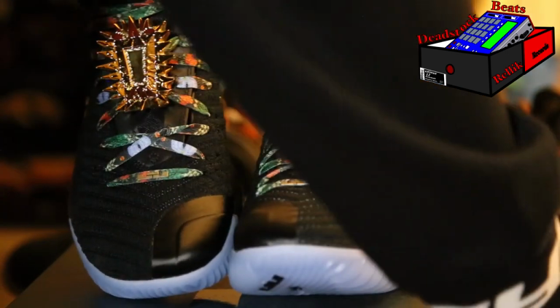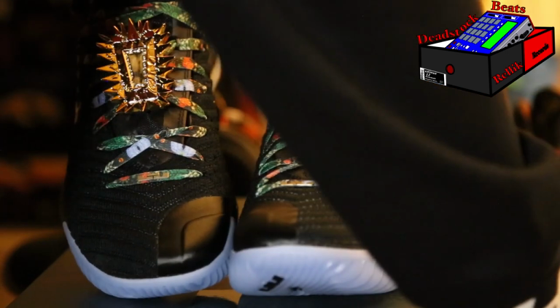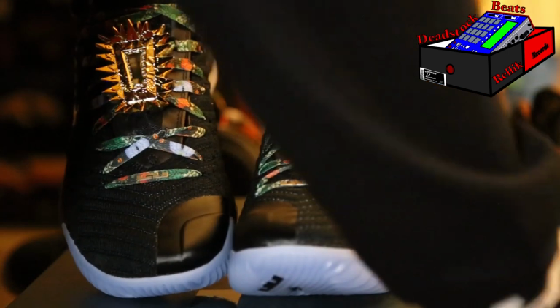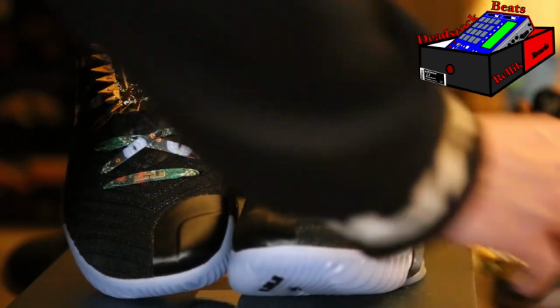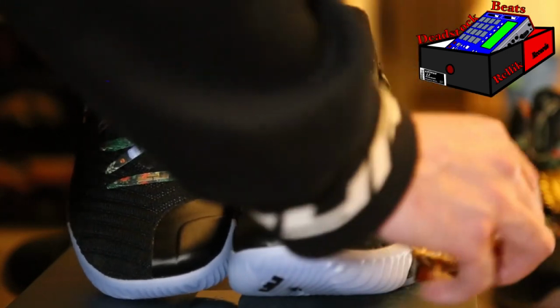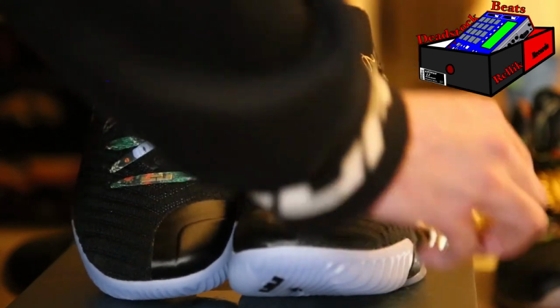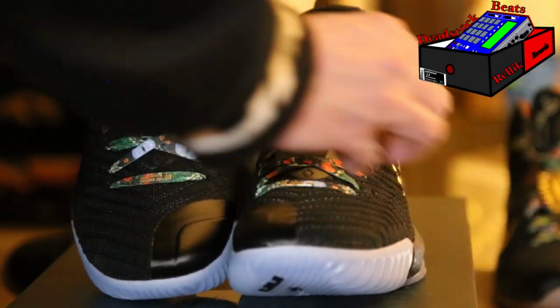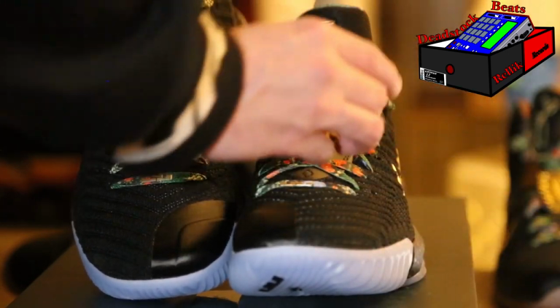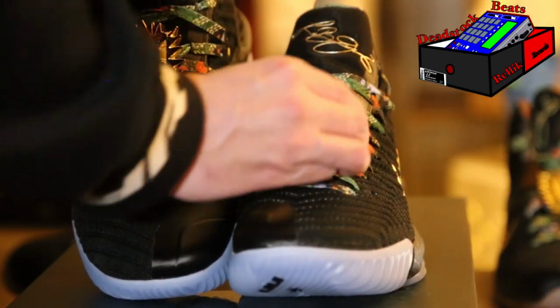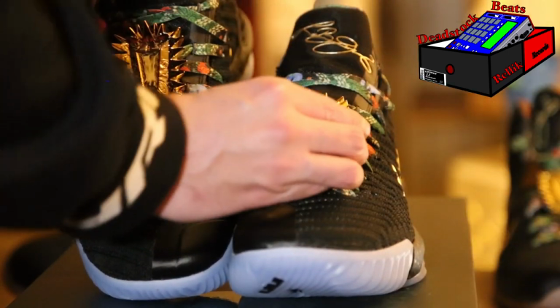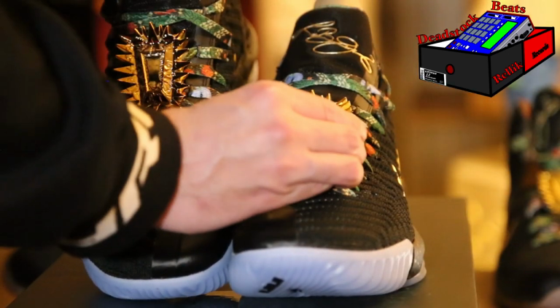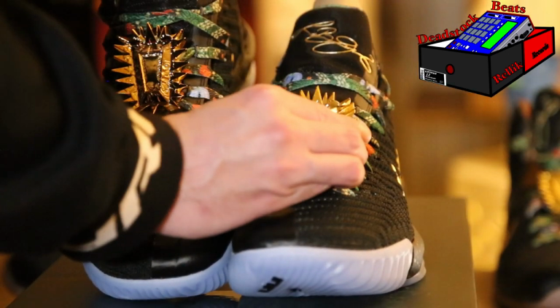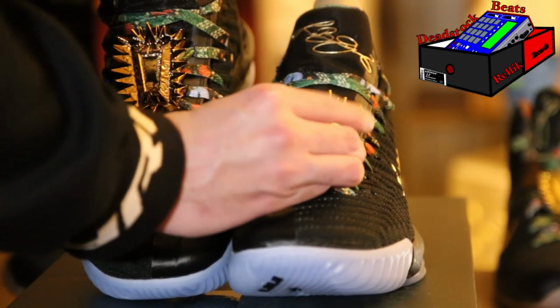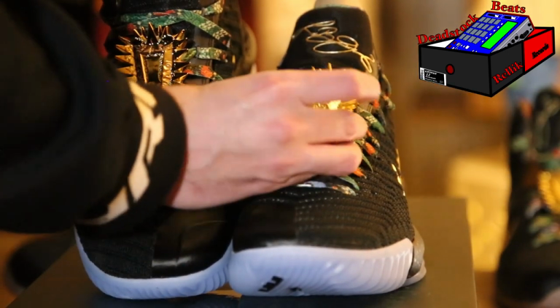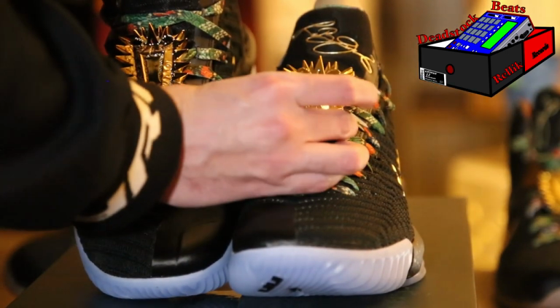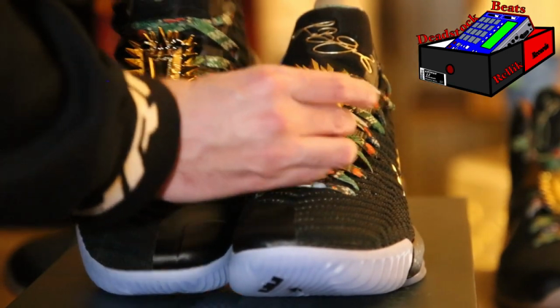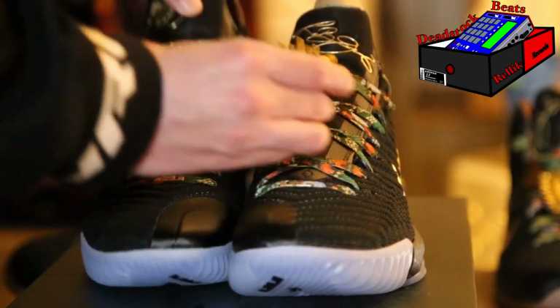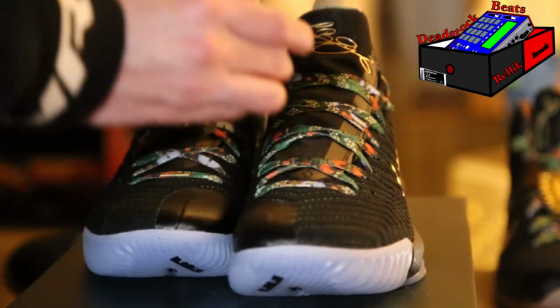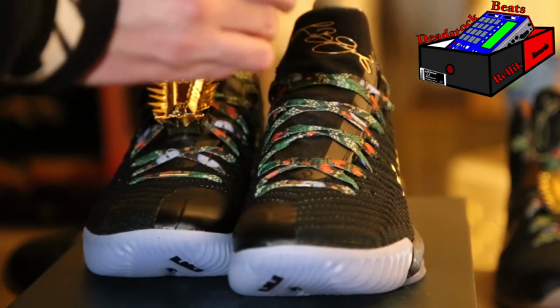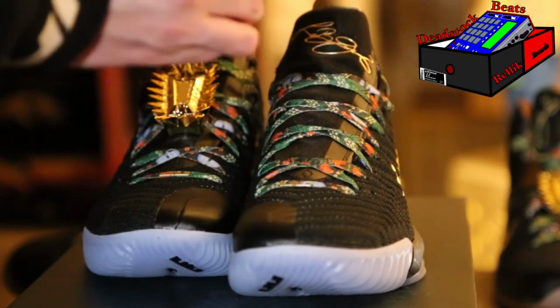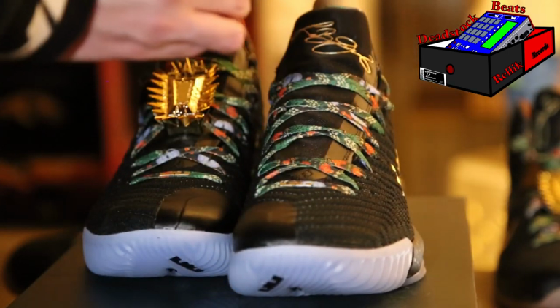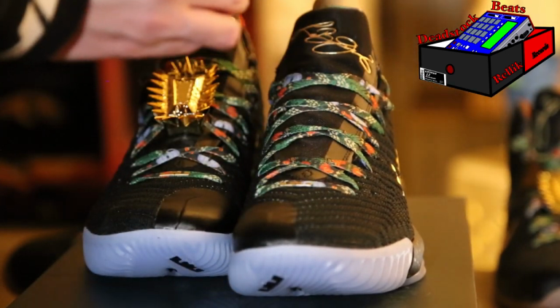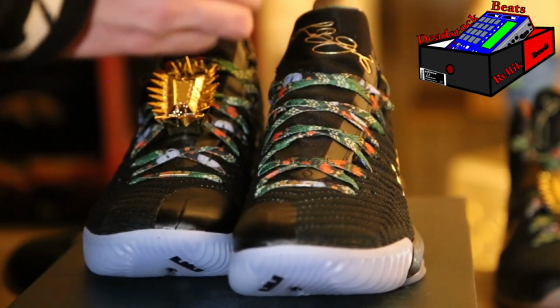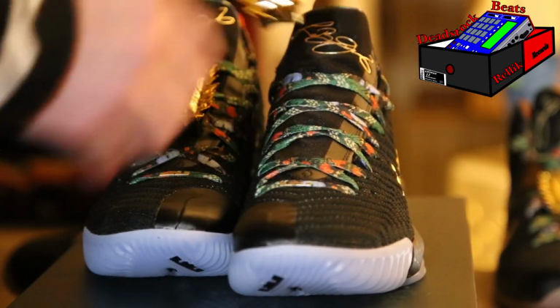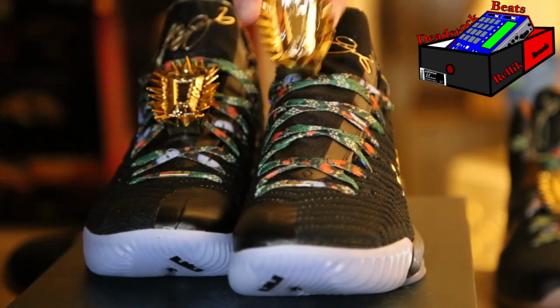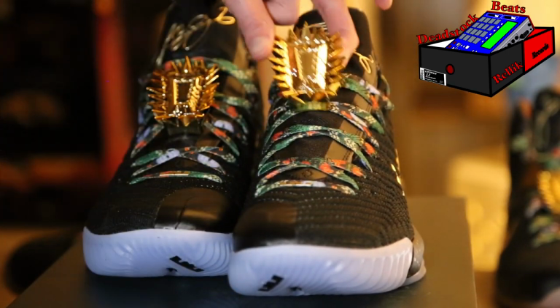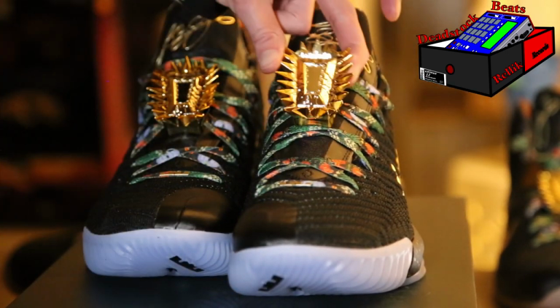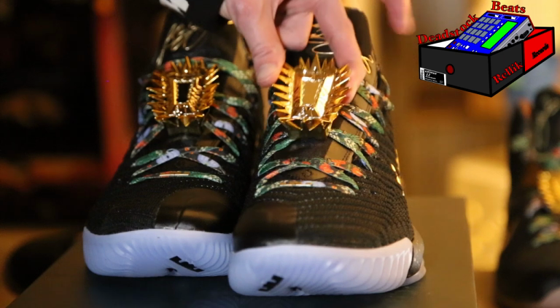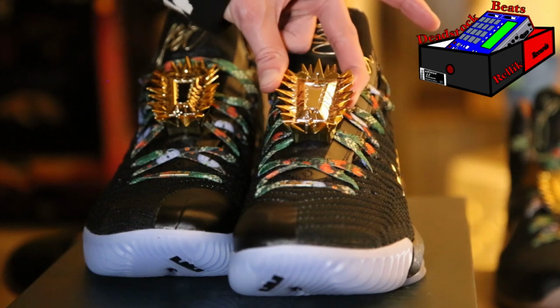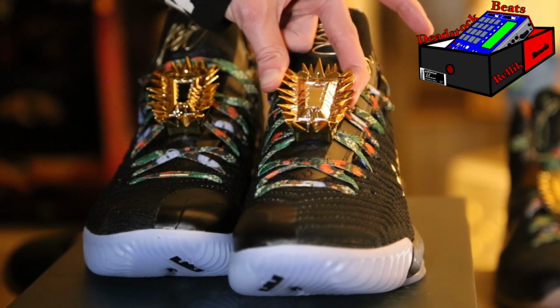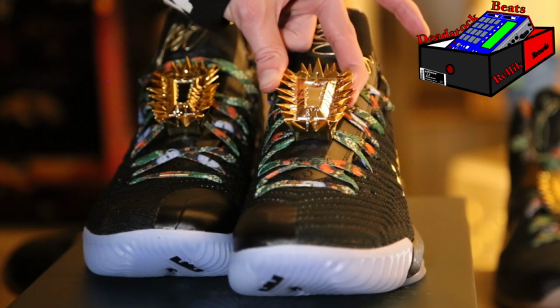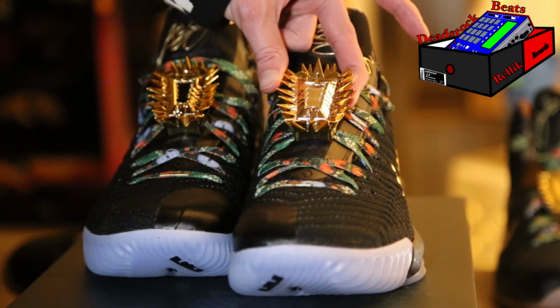There you go — I didn't put them on the shoe yet, but just to give you an idea of what they look like.